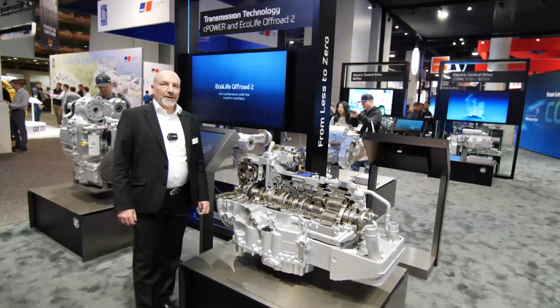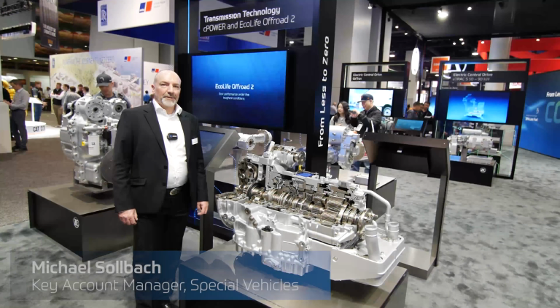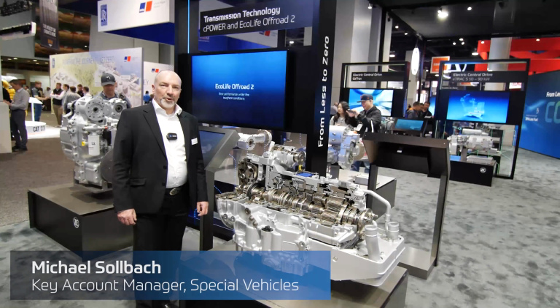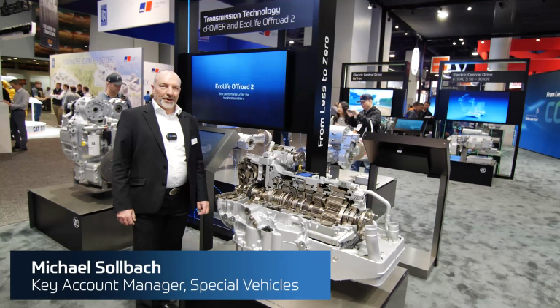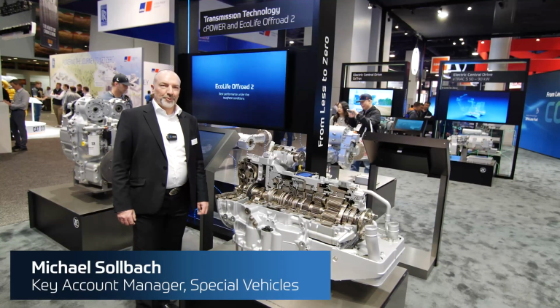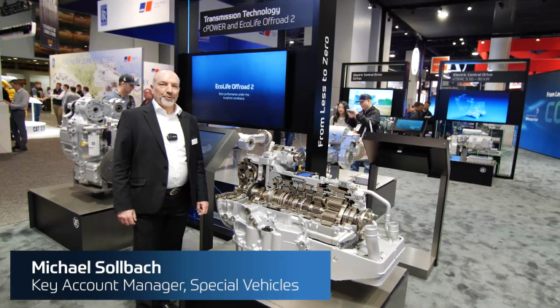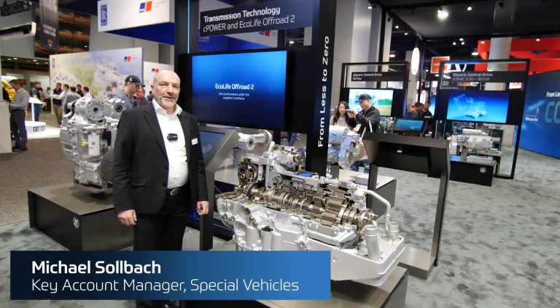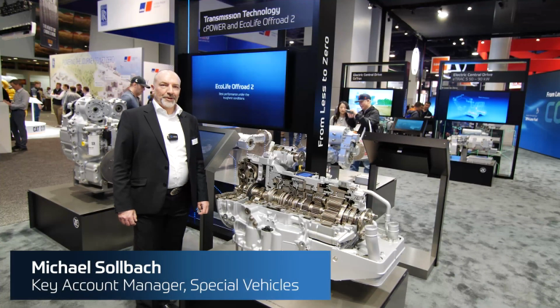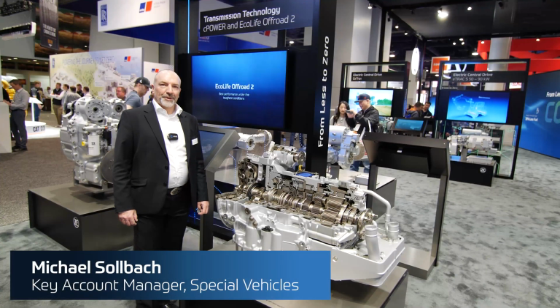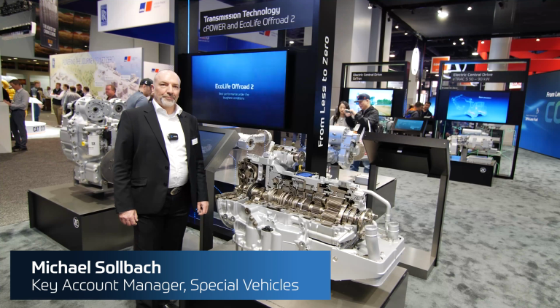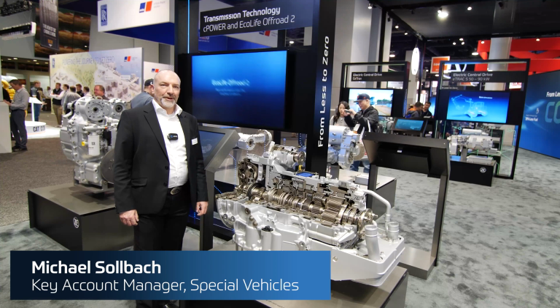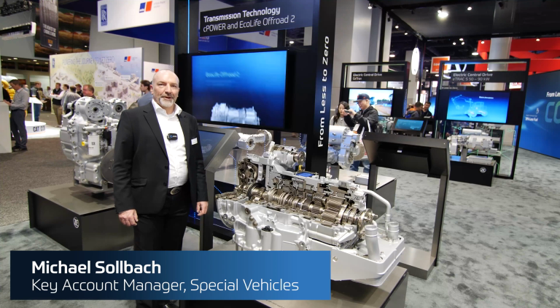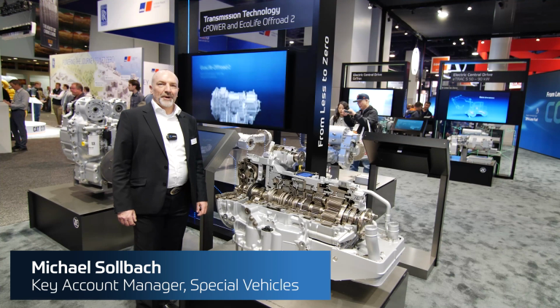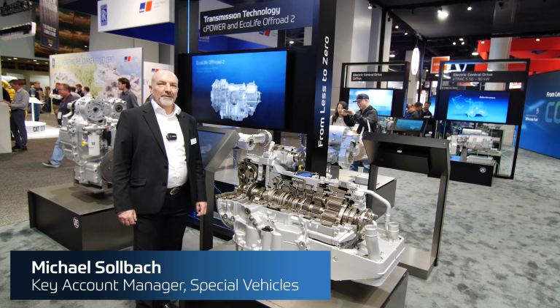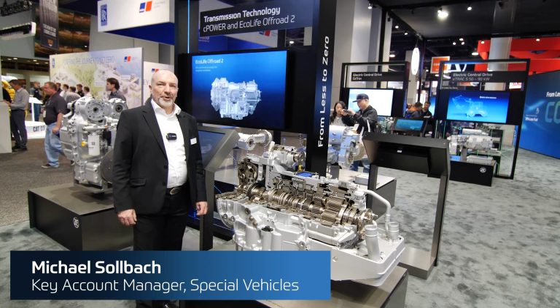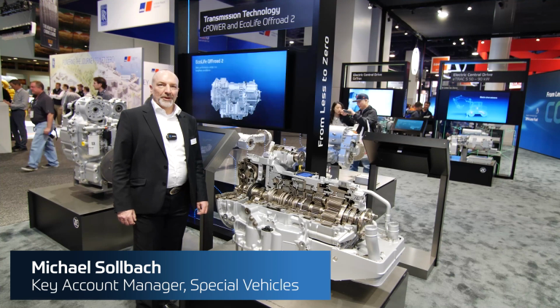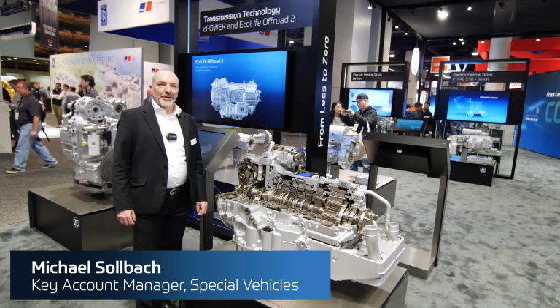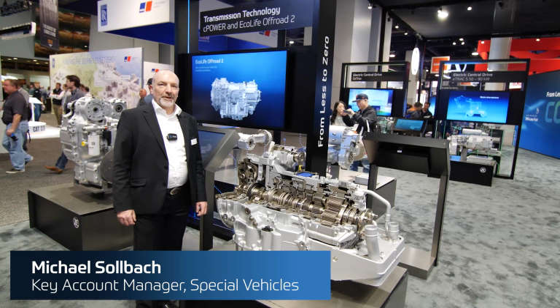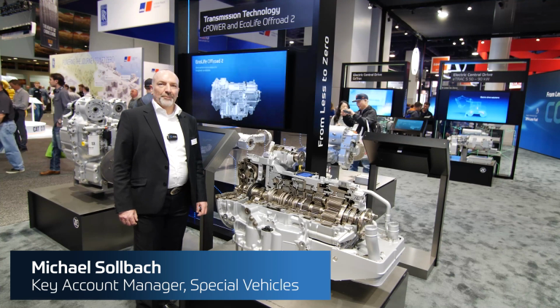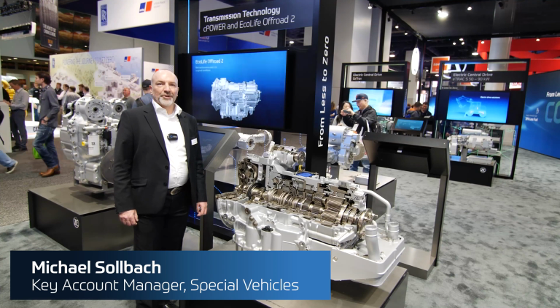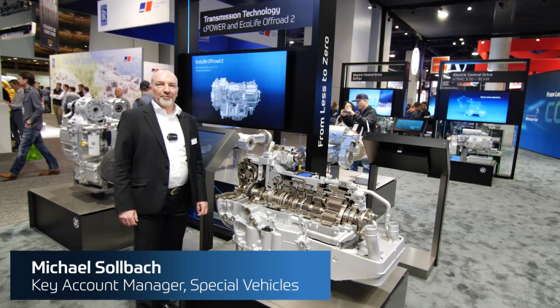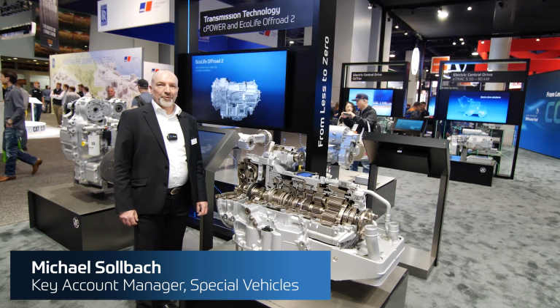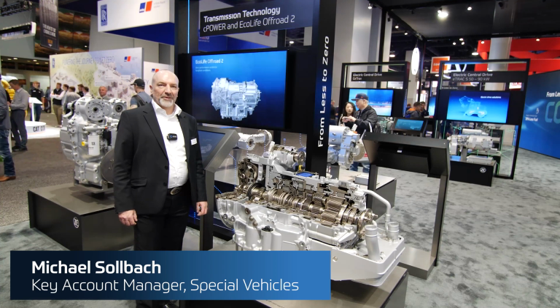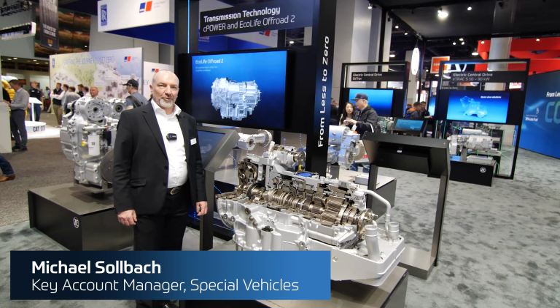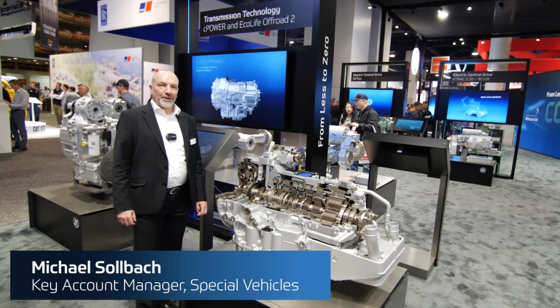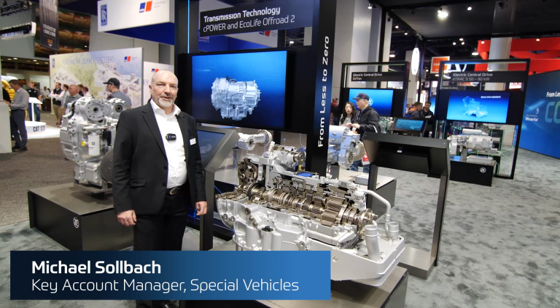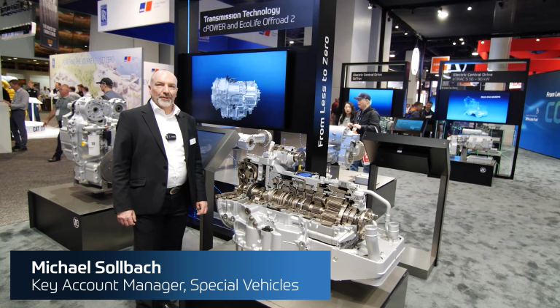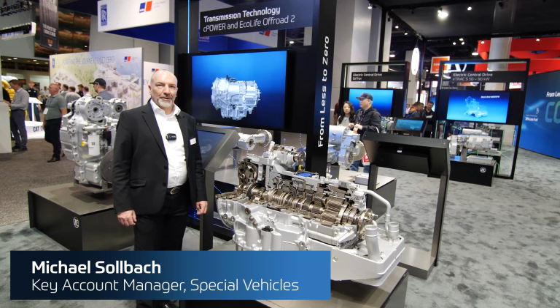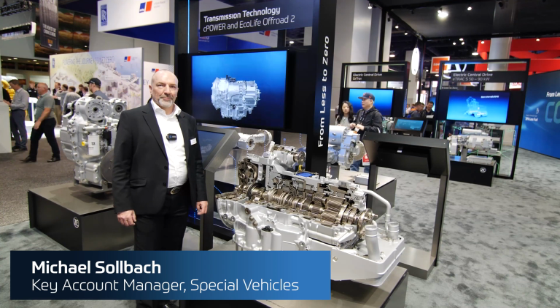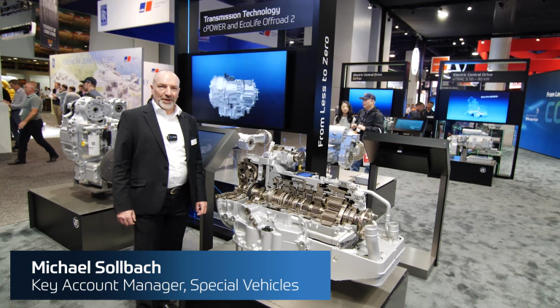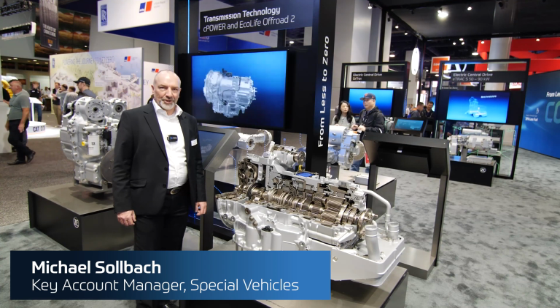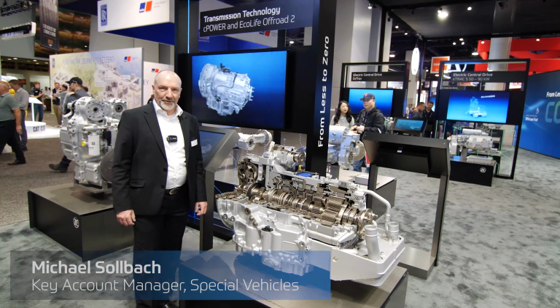It's Korn Expo 2023. I'm Michael Solbach, Key Account Manager for Special Vehicle Applications.